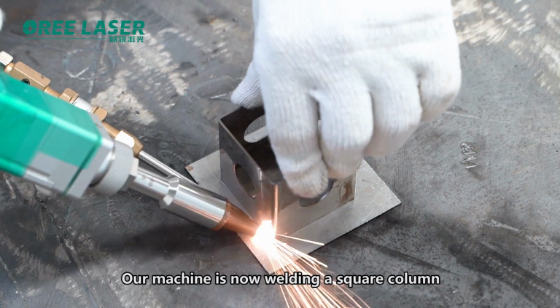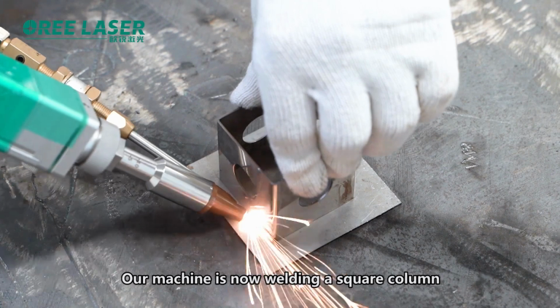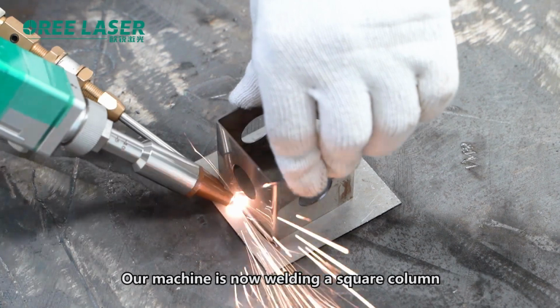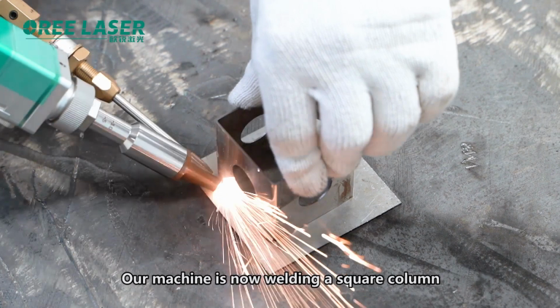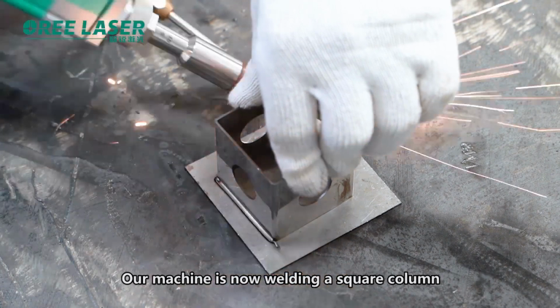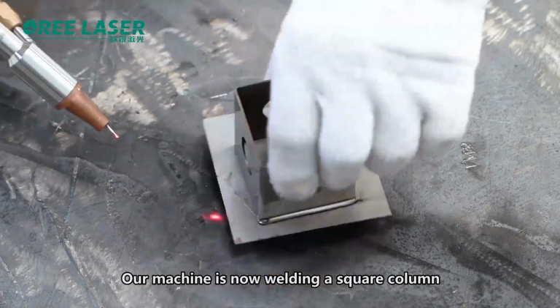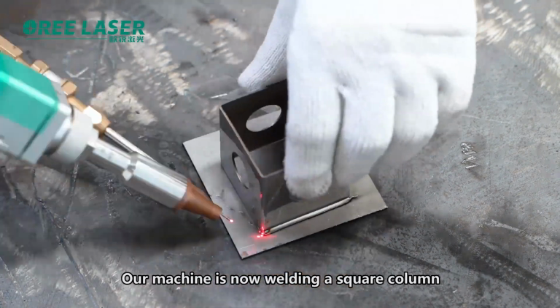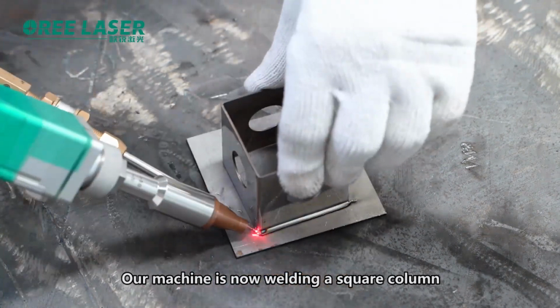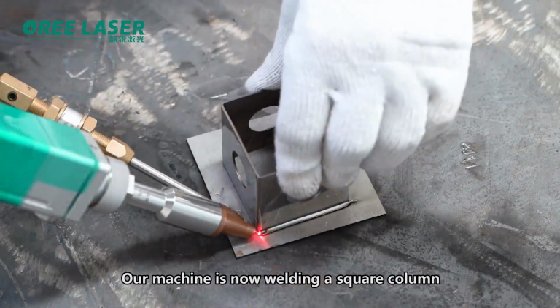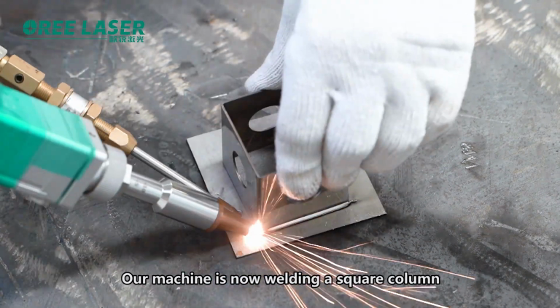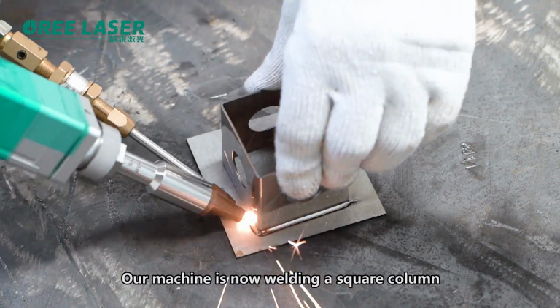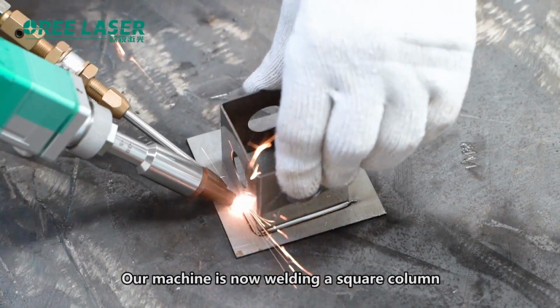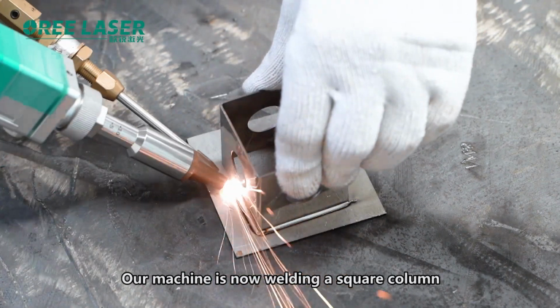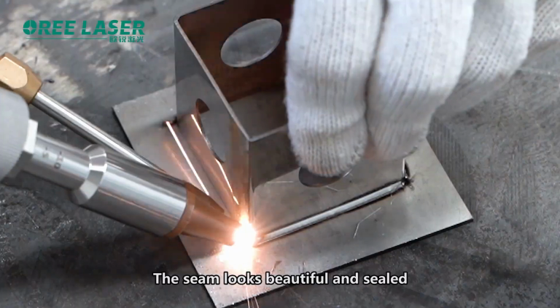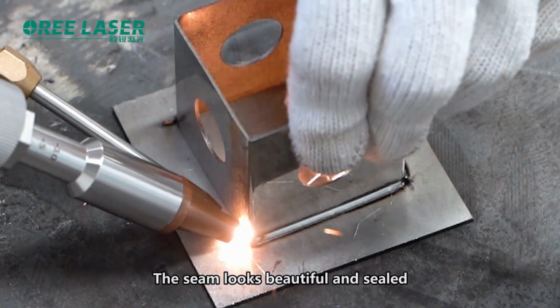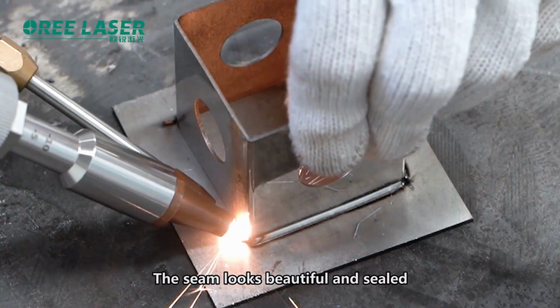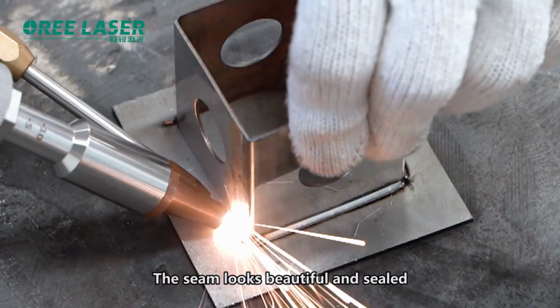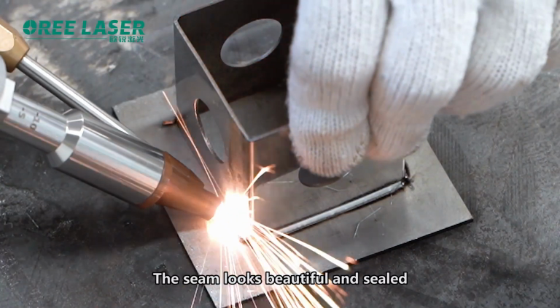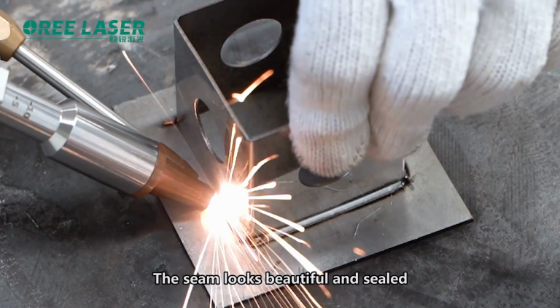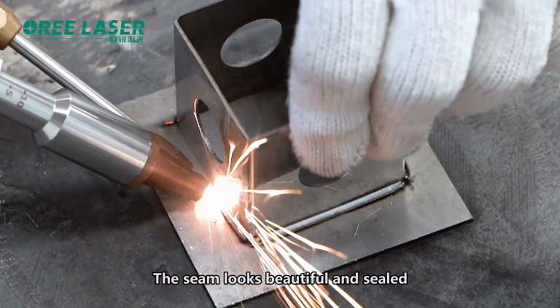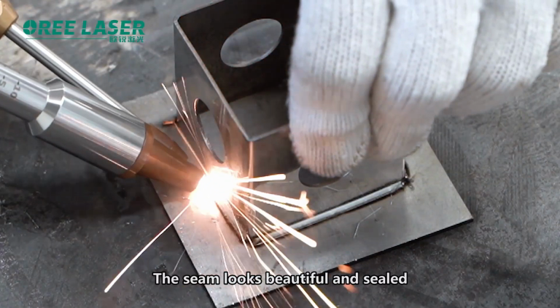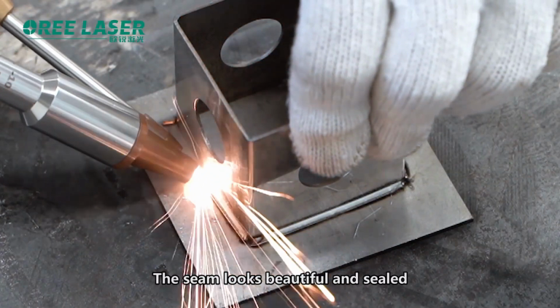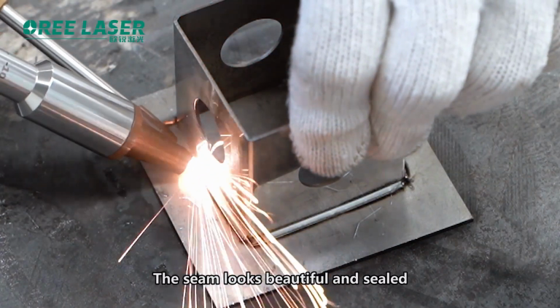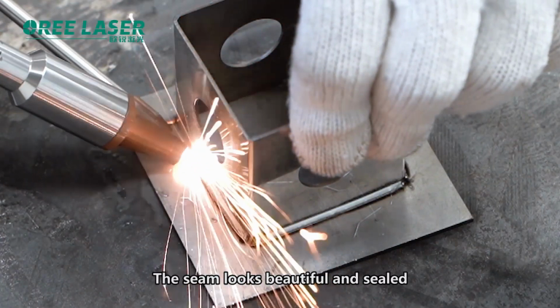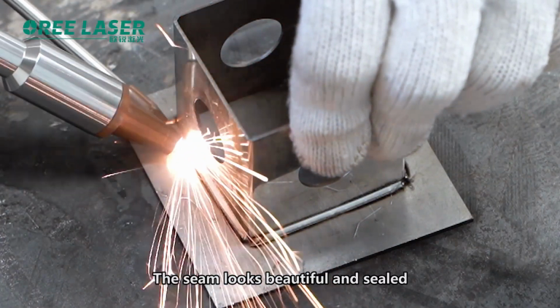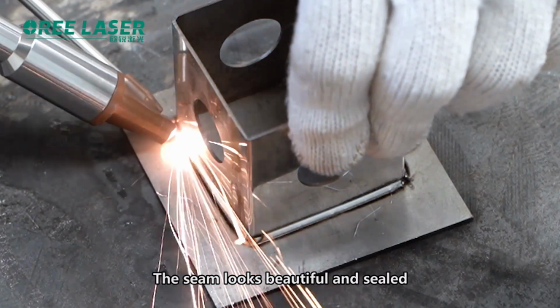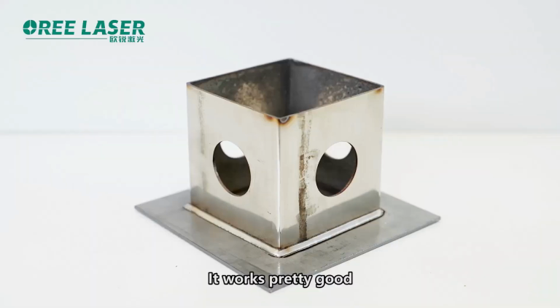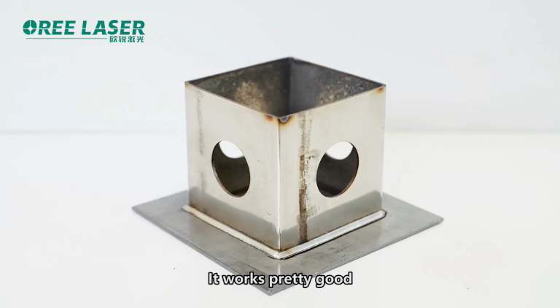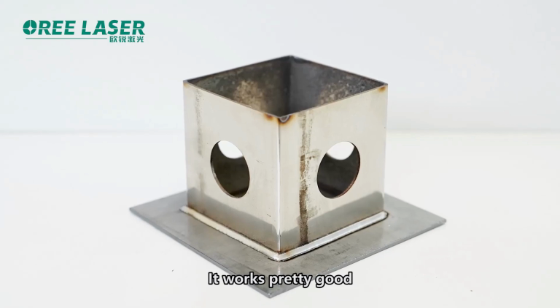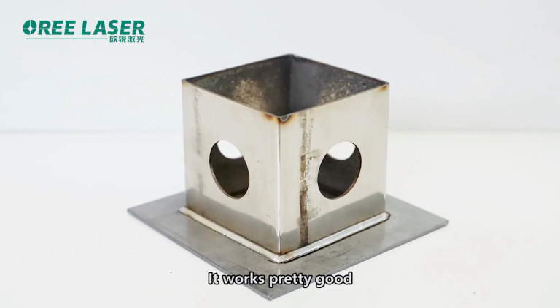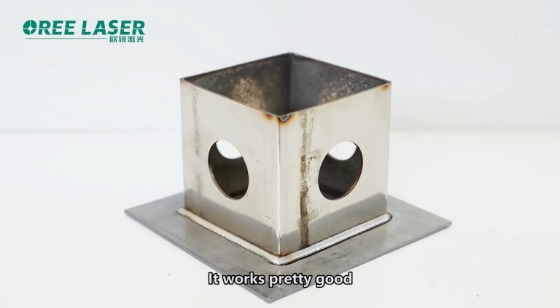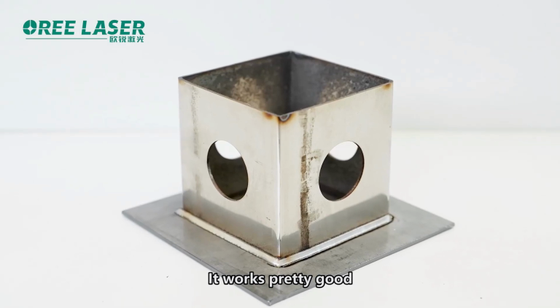Our machine is now wielding square column. The seam looks beautiful and sealed. It works pretty good.